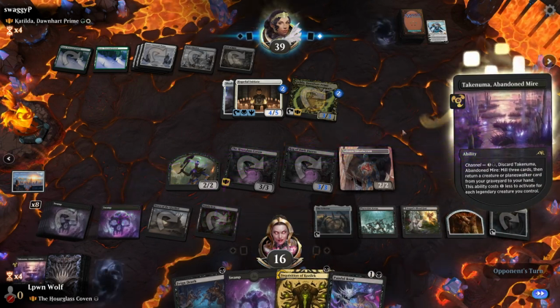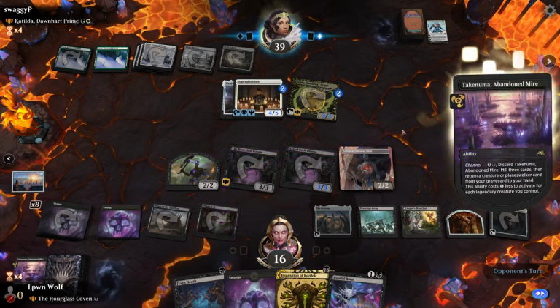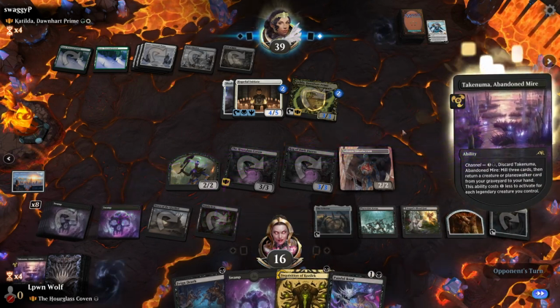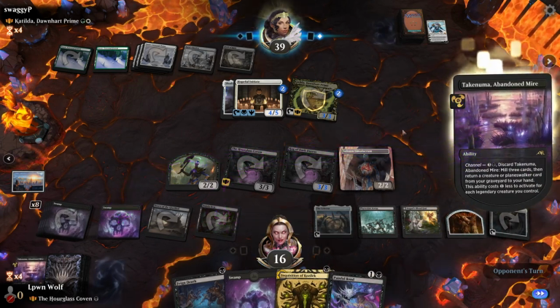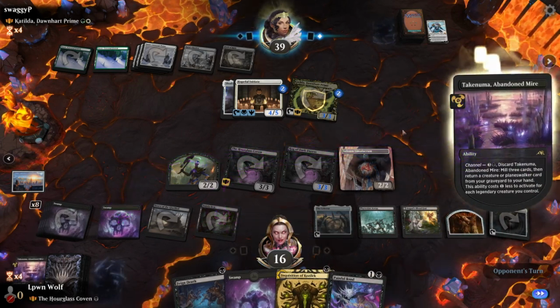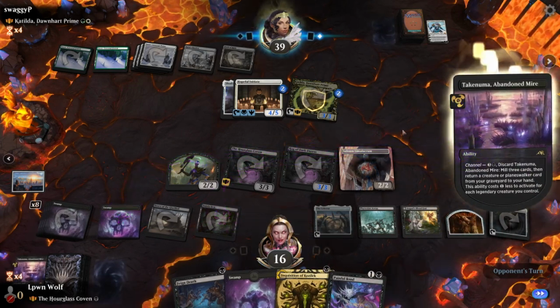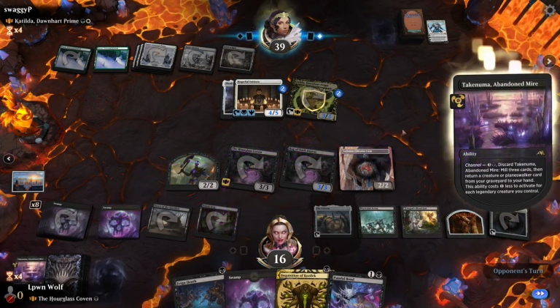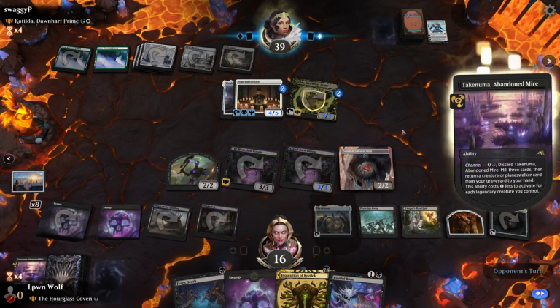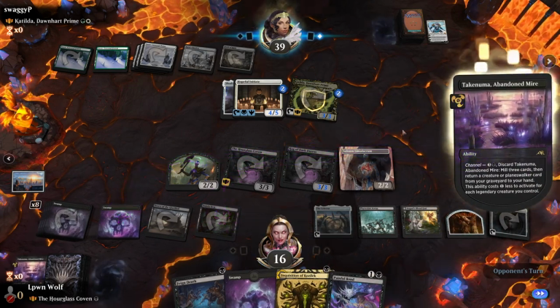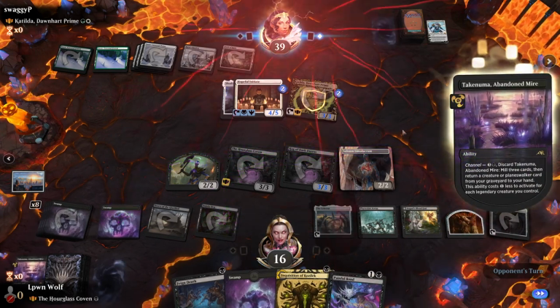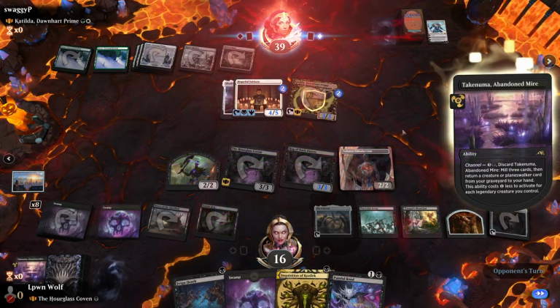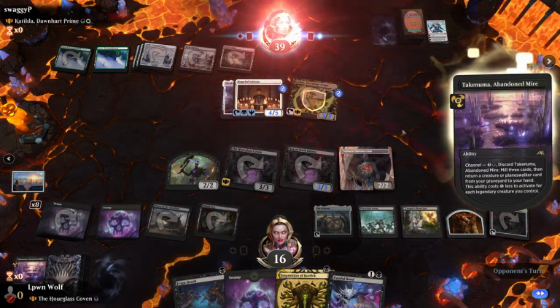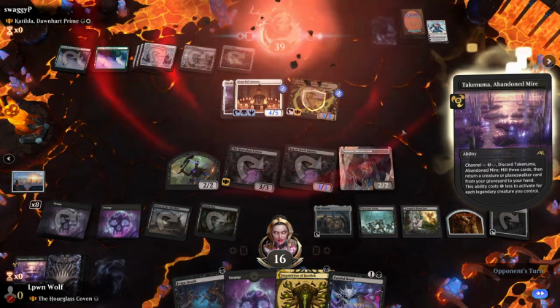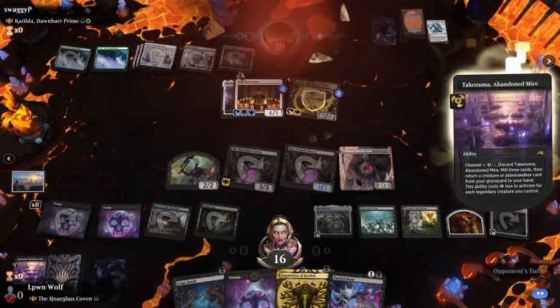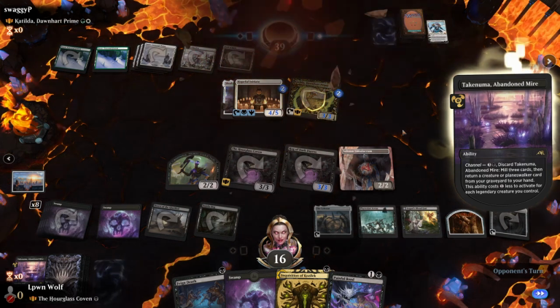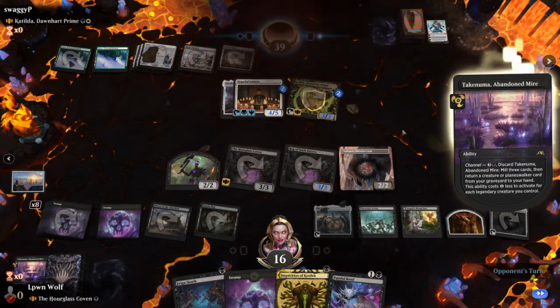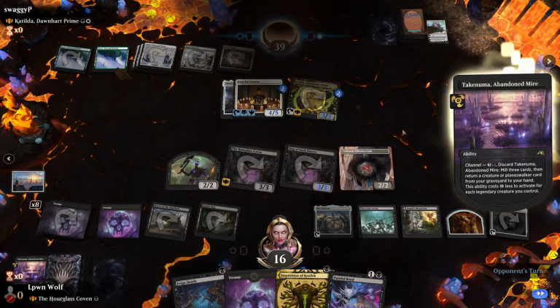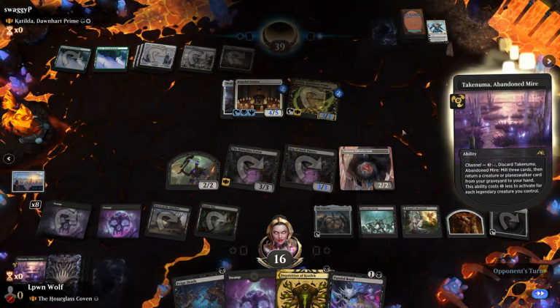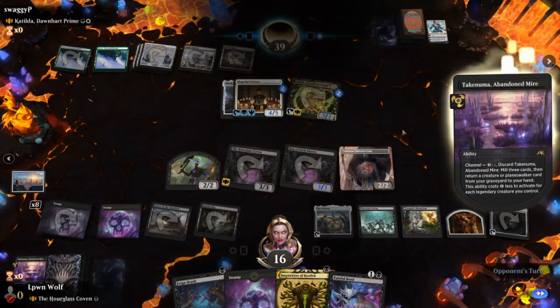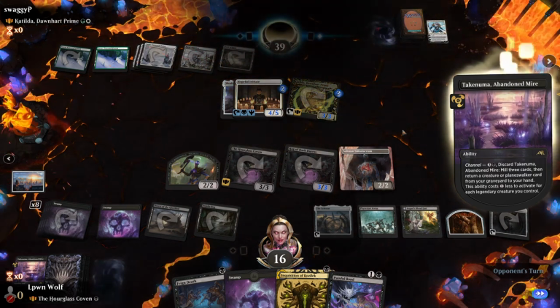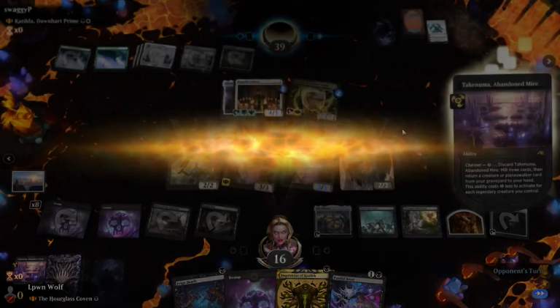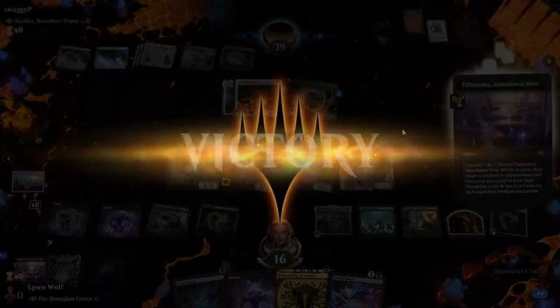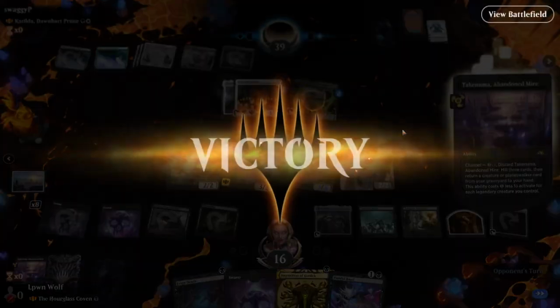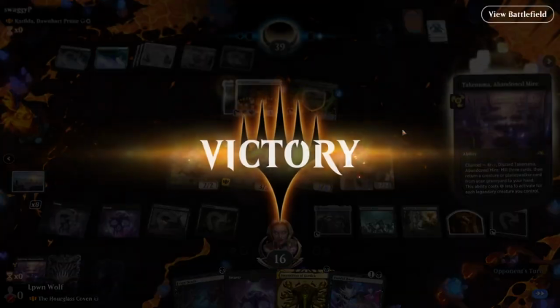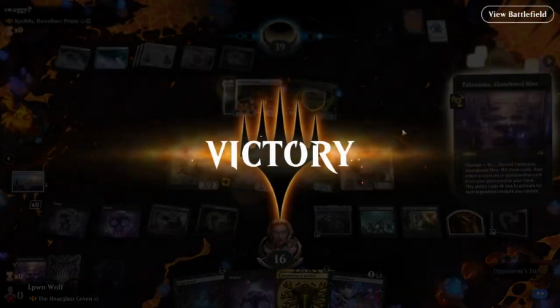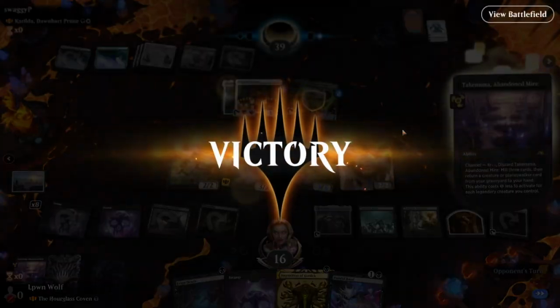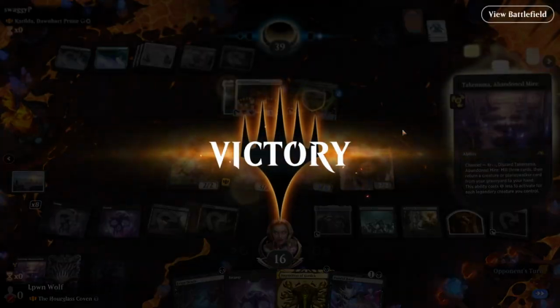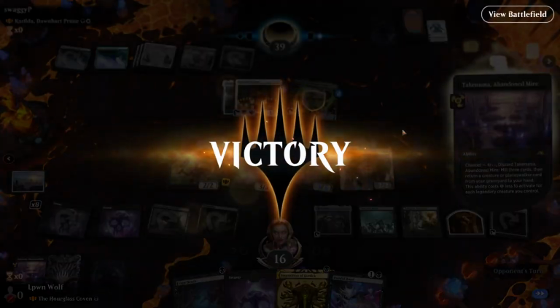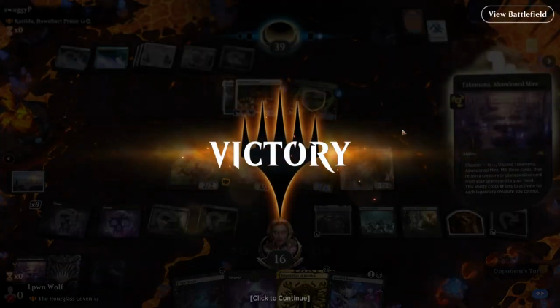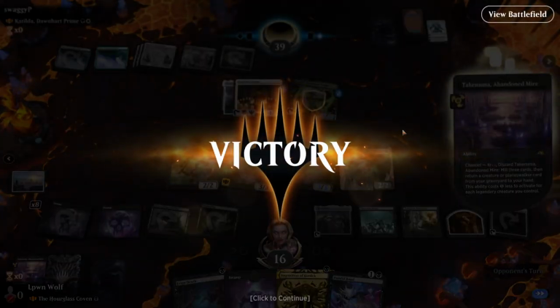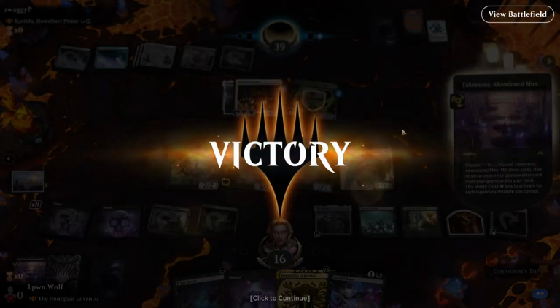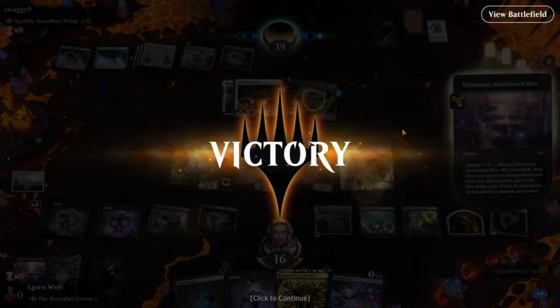If I get back a Liliana, I'm not sure what they can really do here. Liliana minus — they sac two, we sac two. And that's a game.